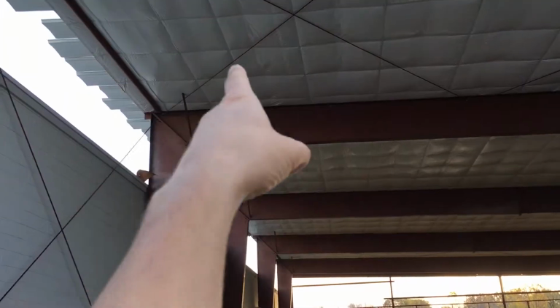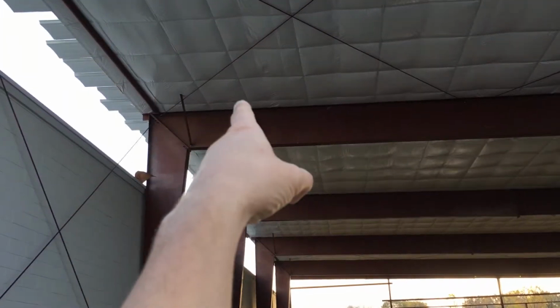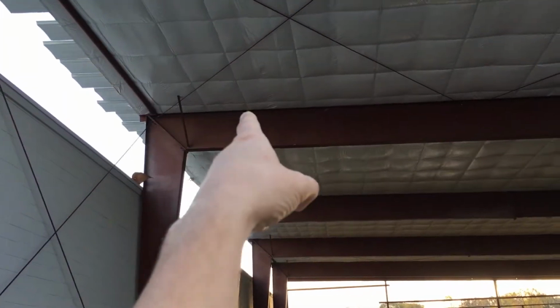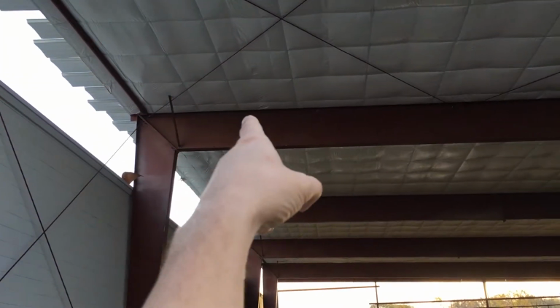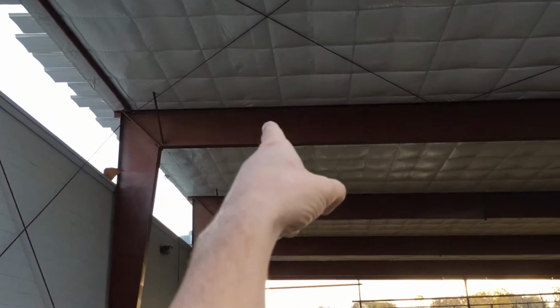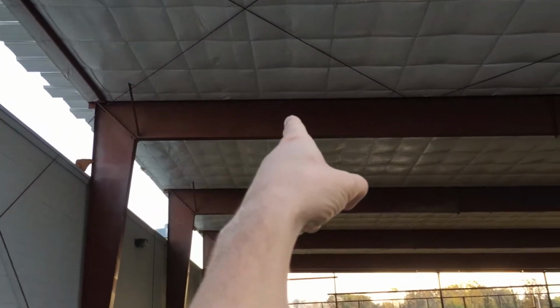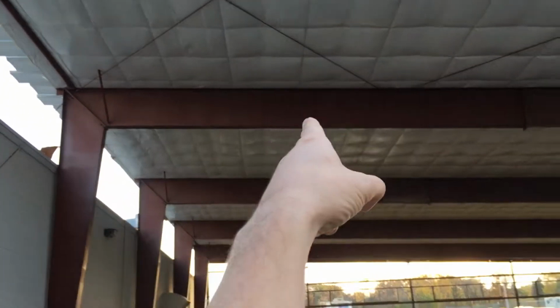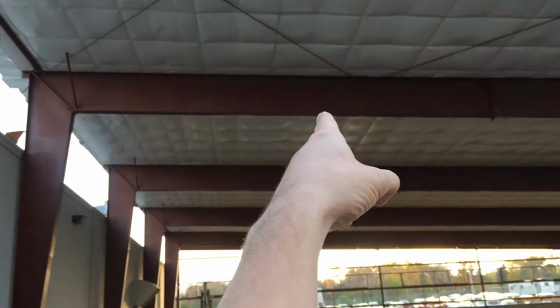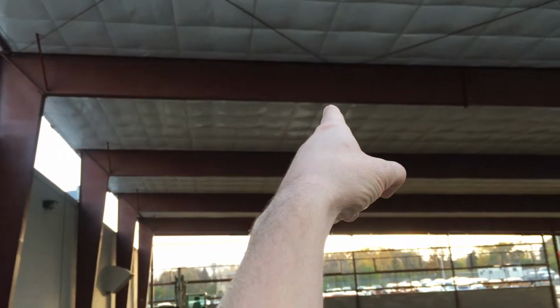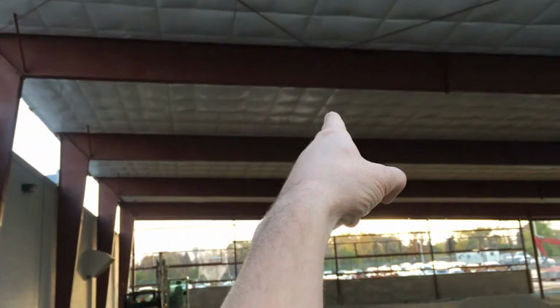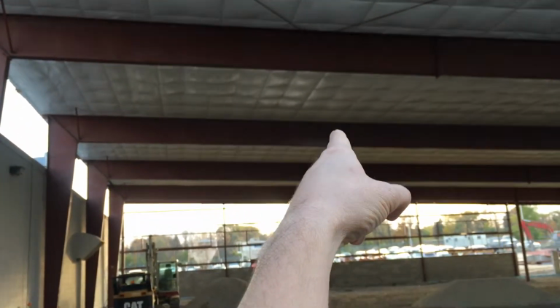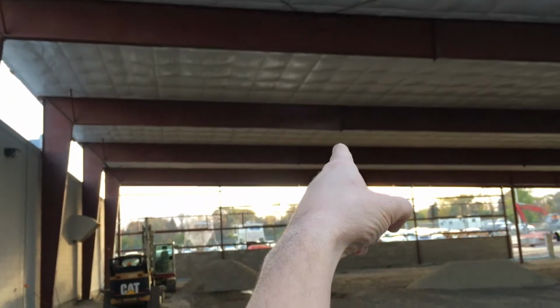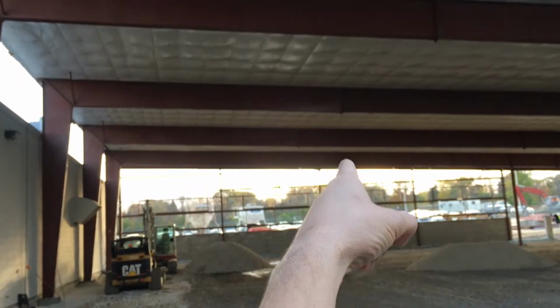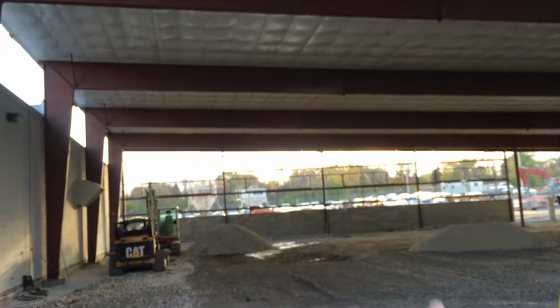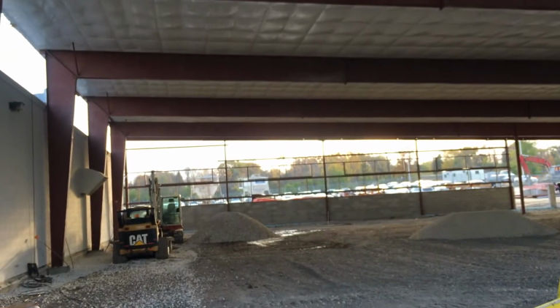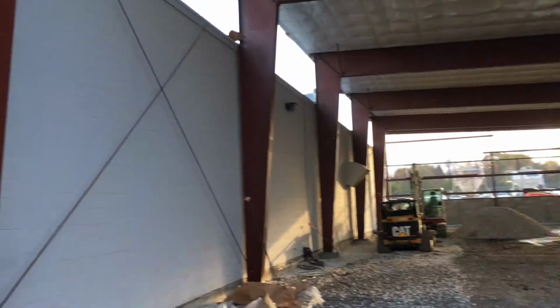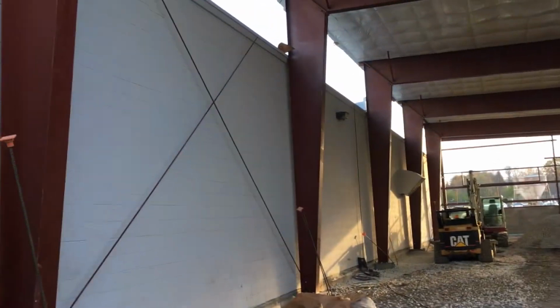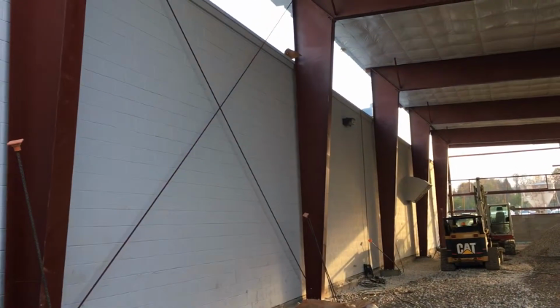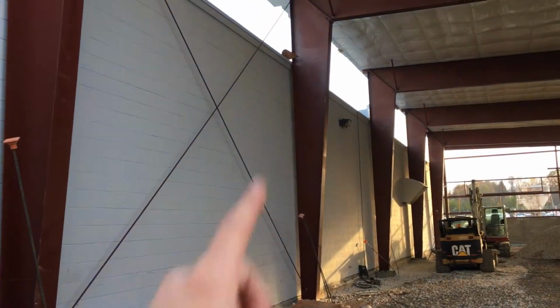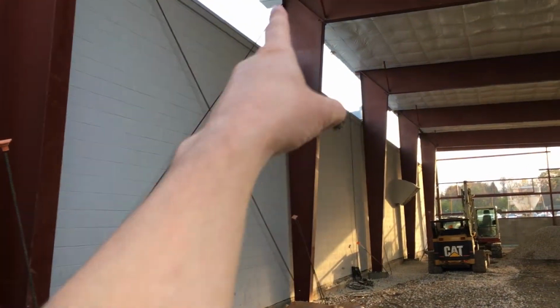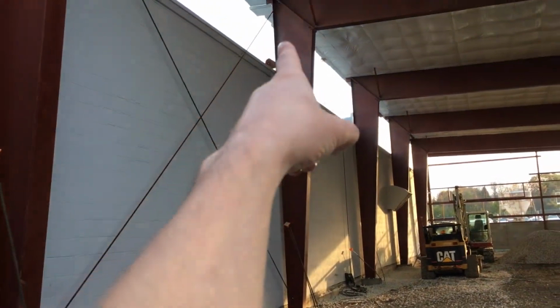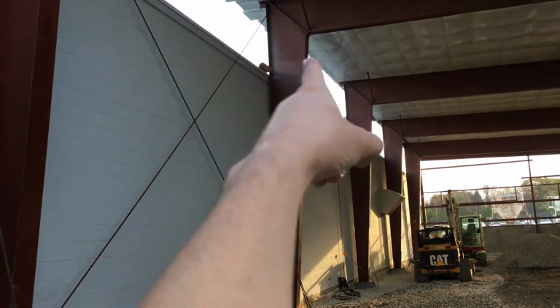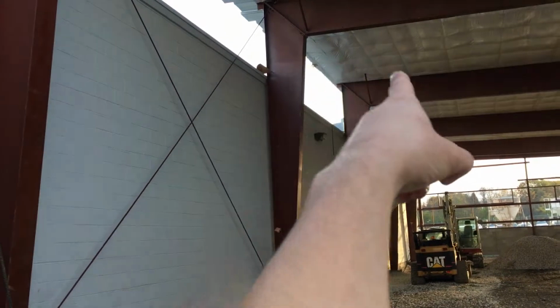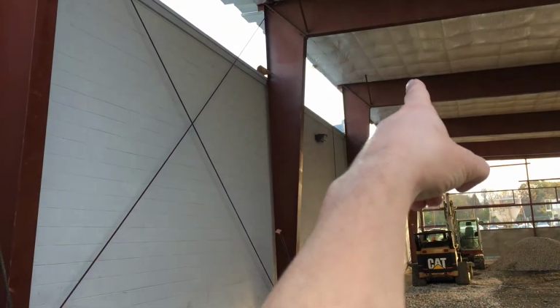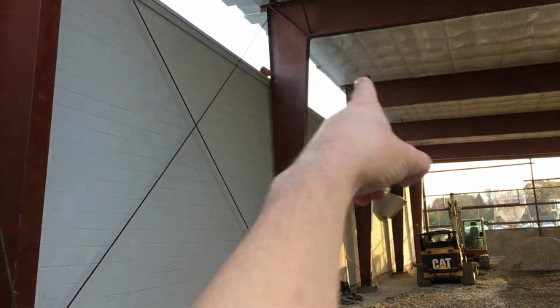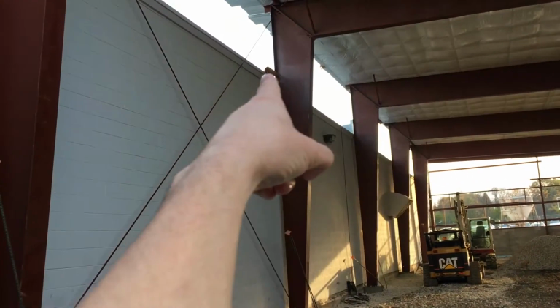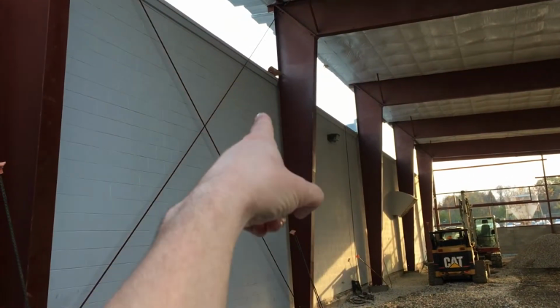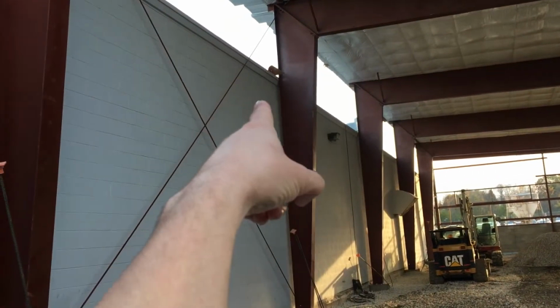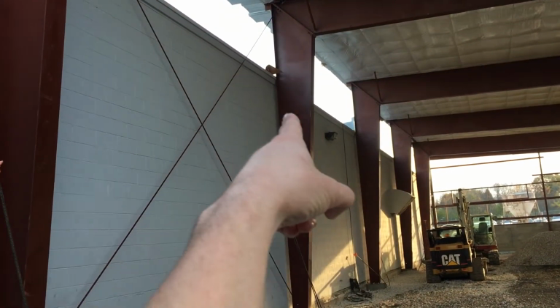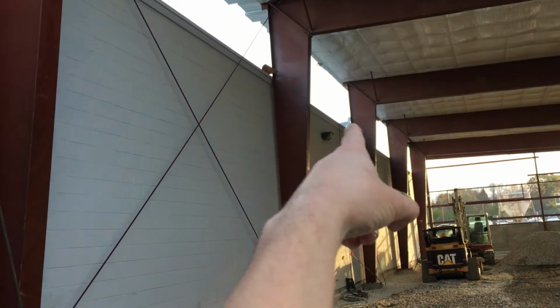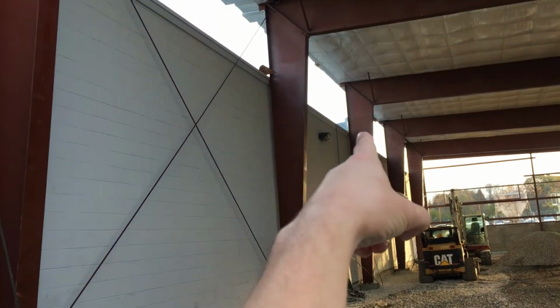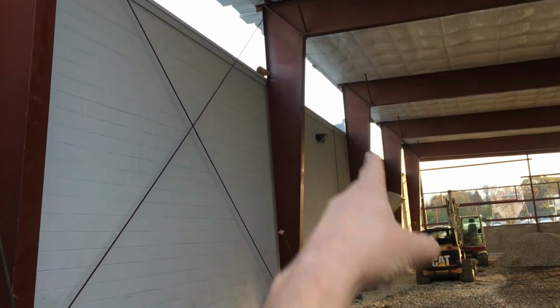The ceiling in the new shop is going to be incredibly tall. You can see right here how much taller it is than the old building.